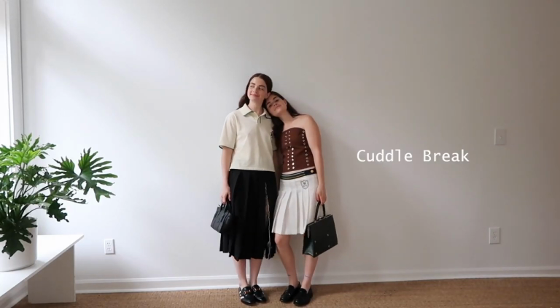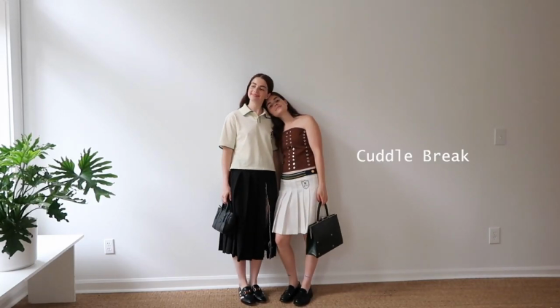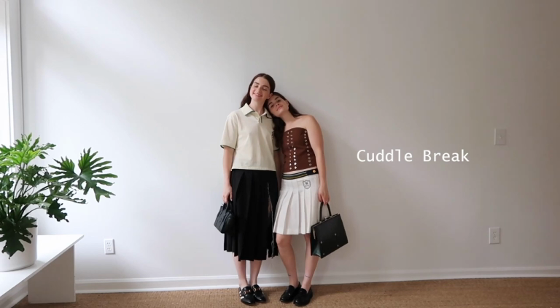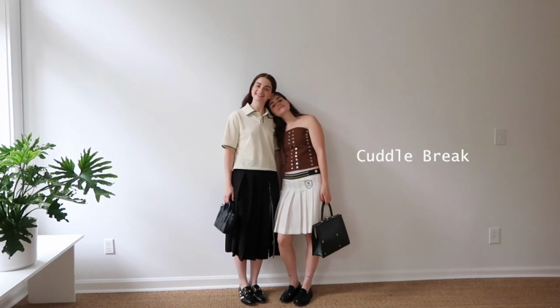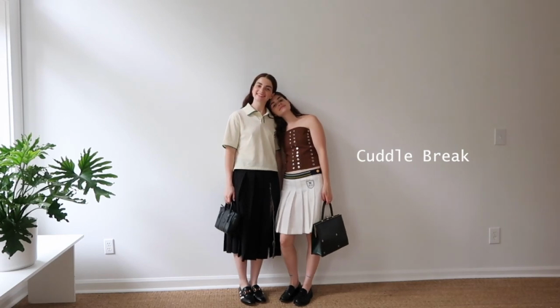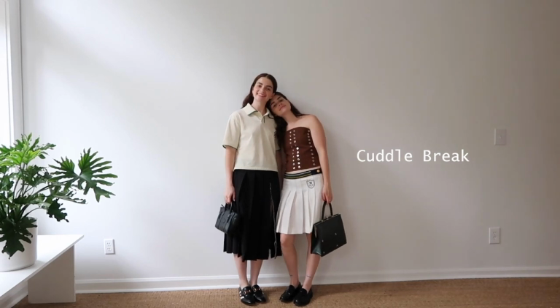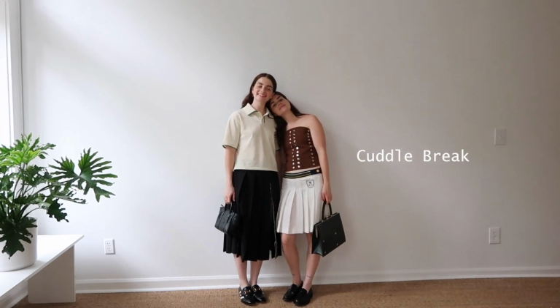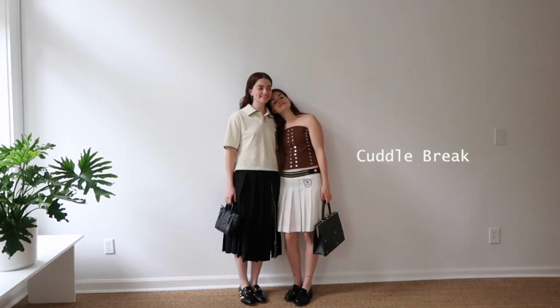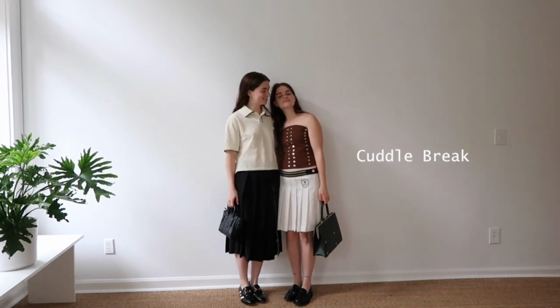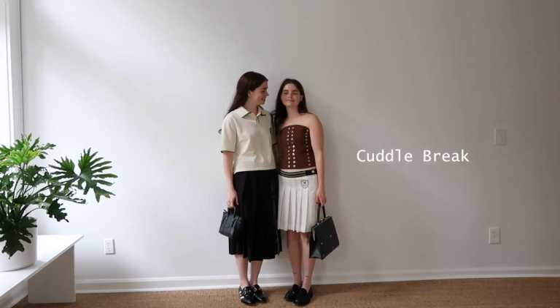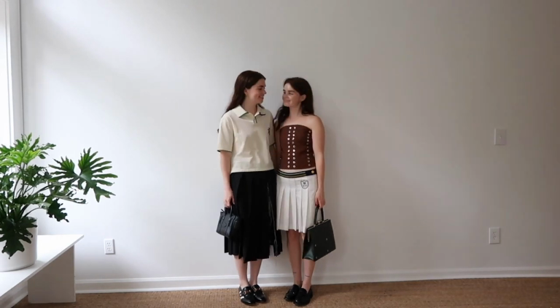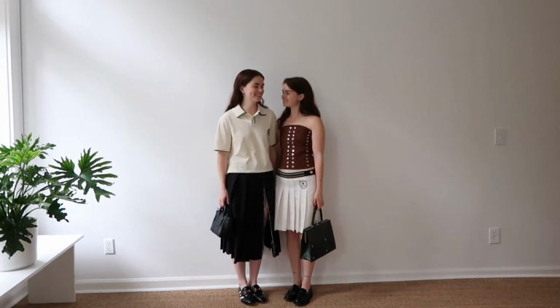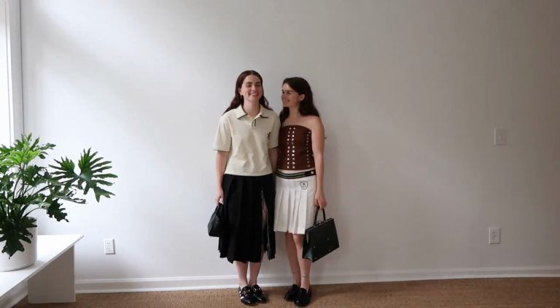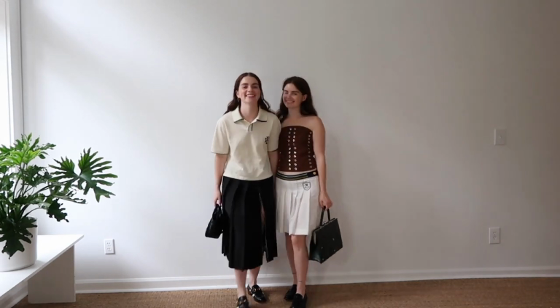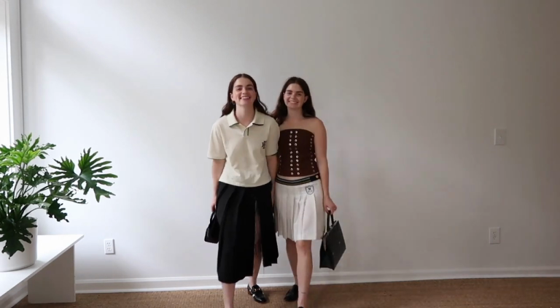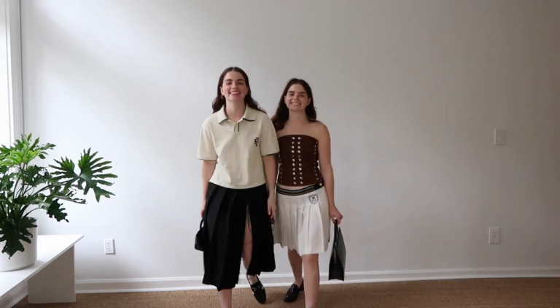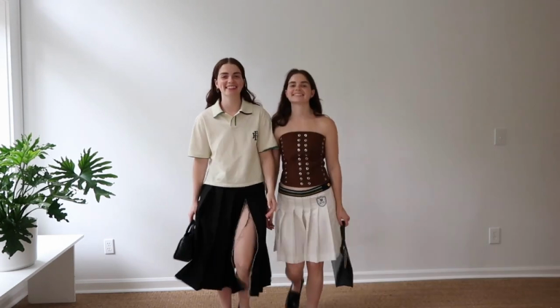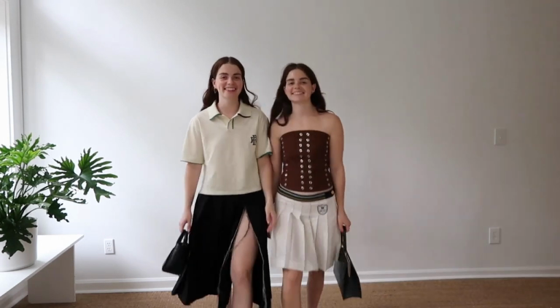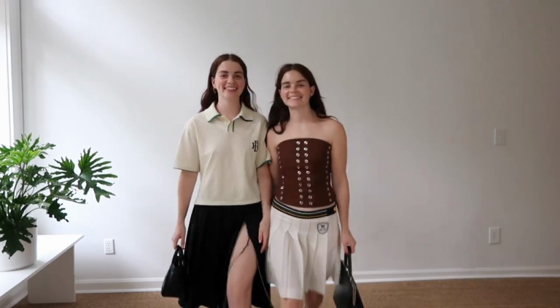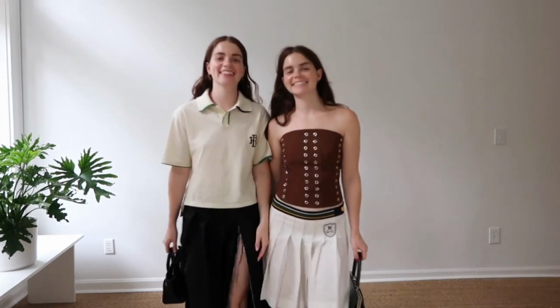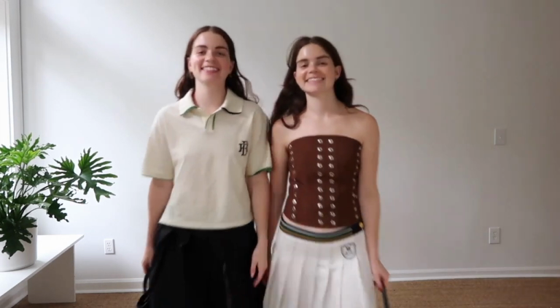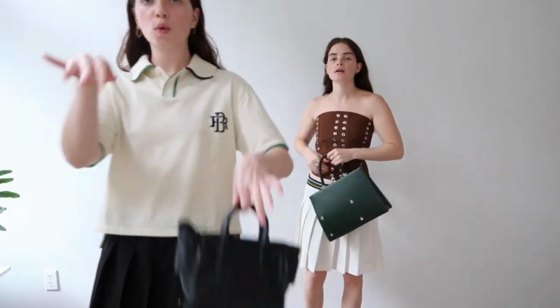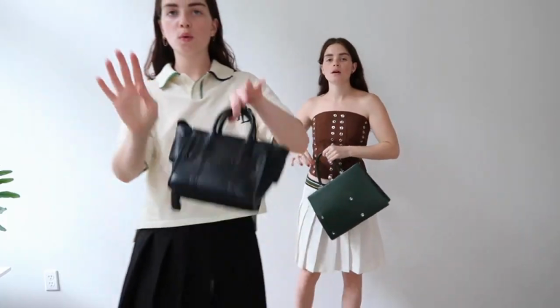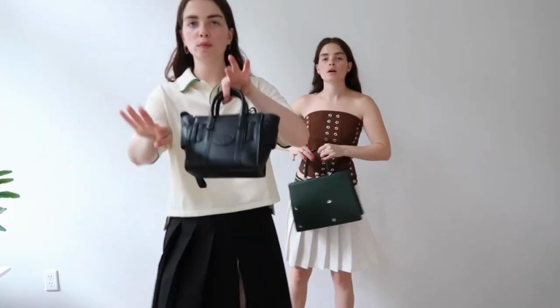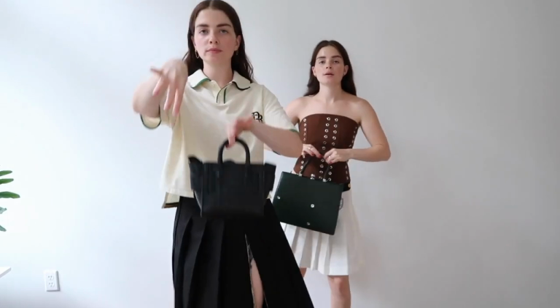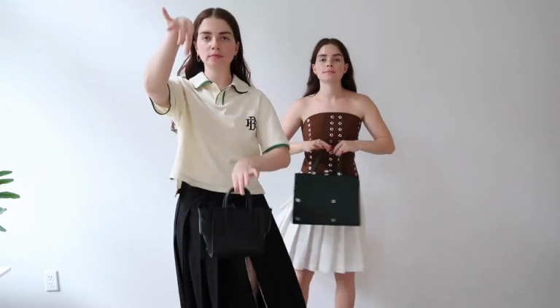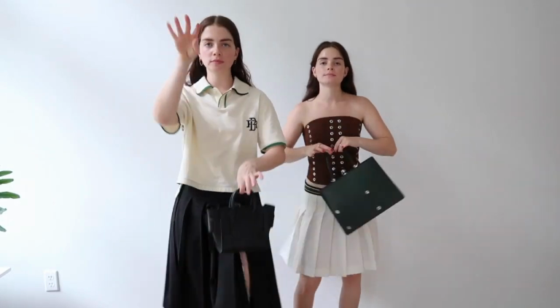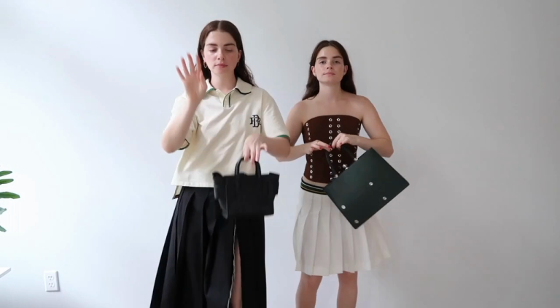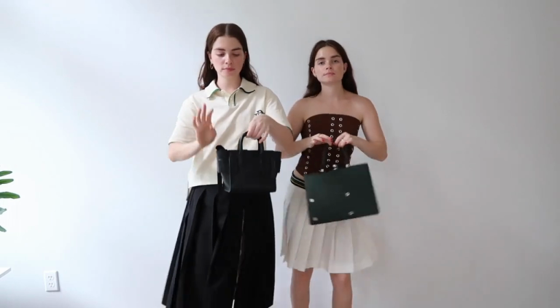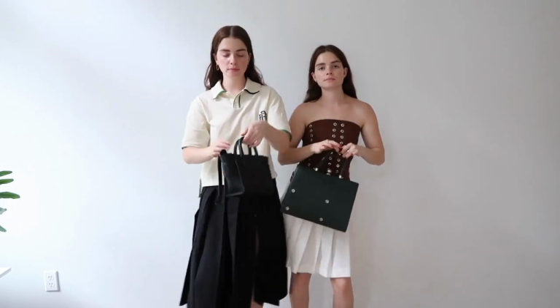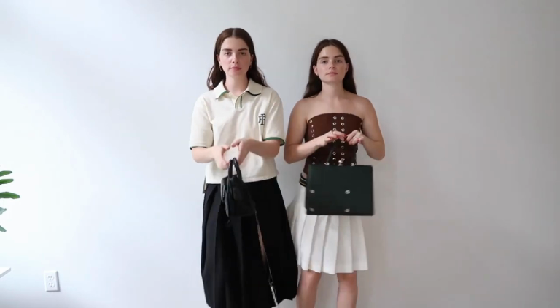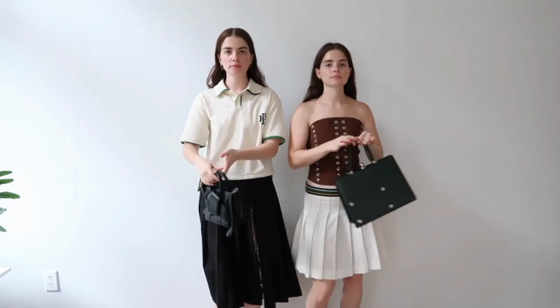Here's our little cuddle break — because you need a little cuddle break here and there. And maybe even a little dance break.